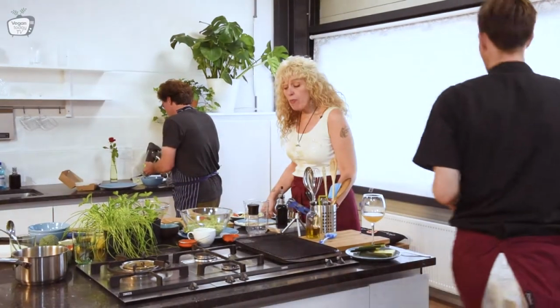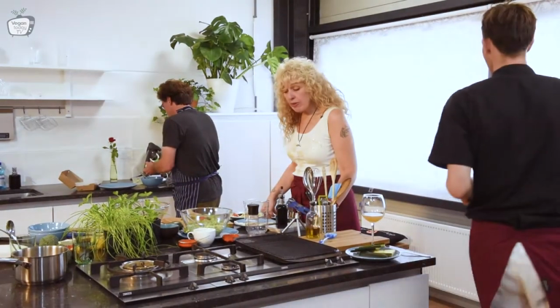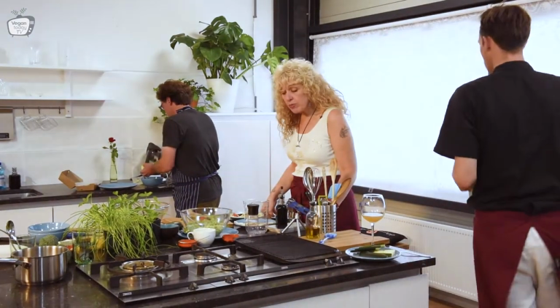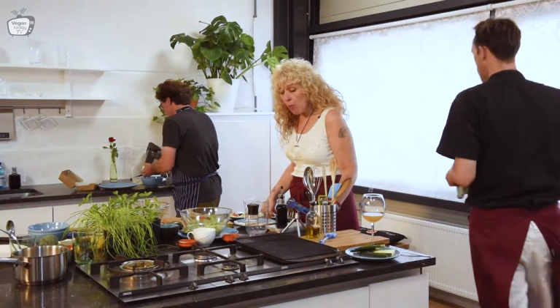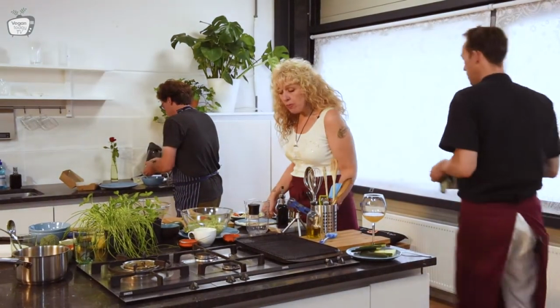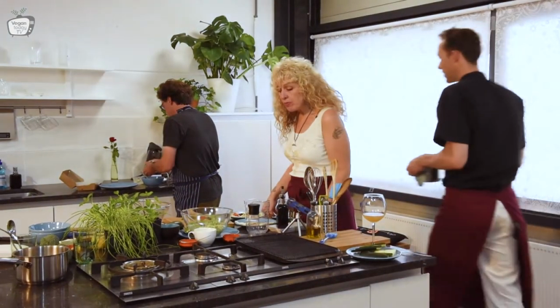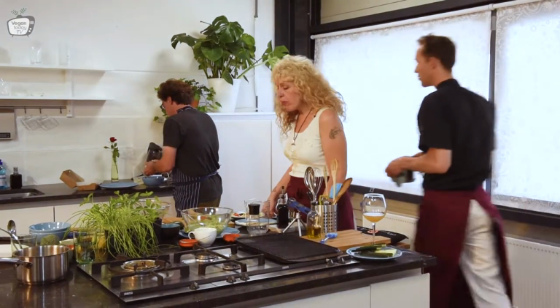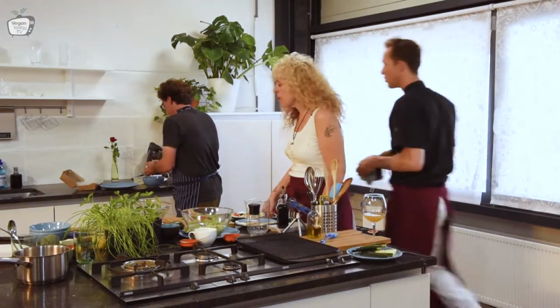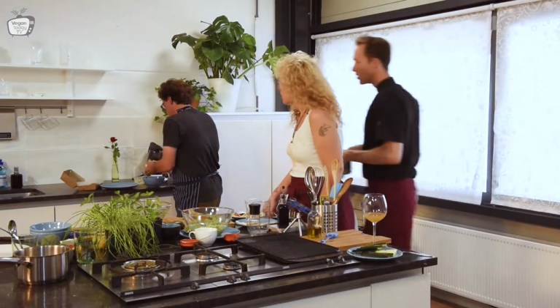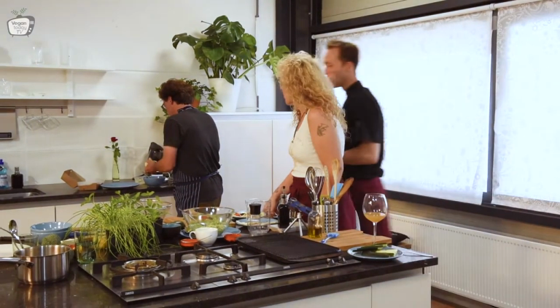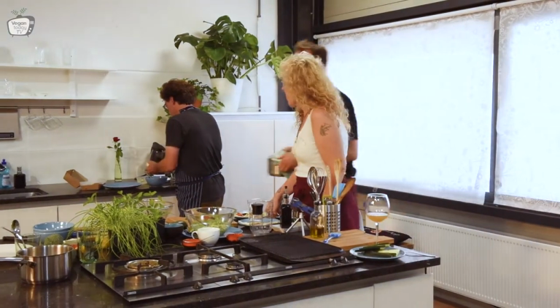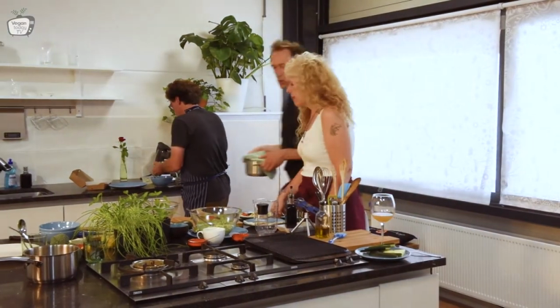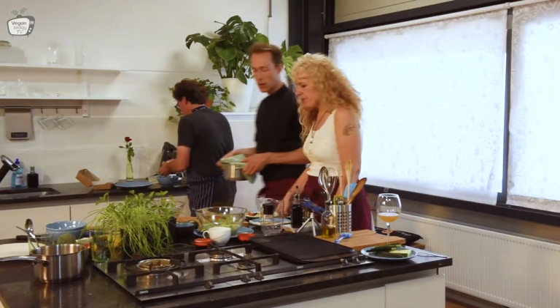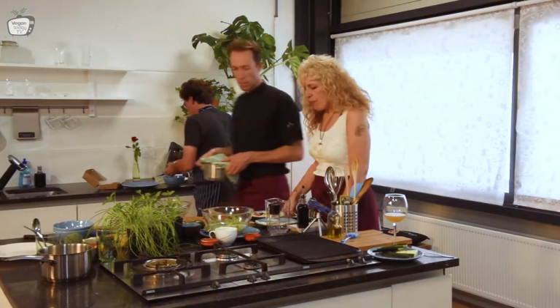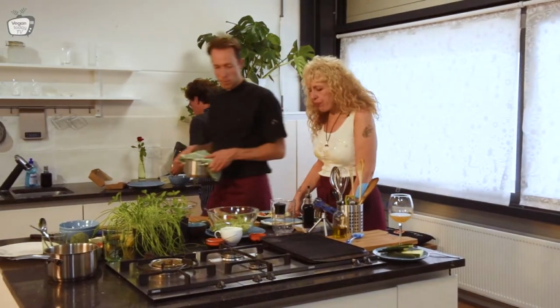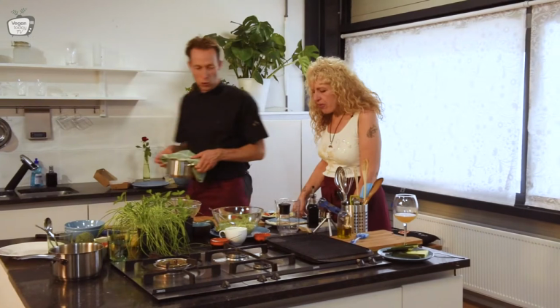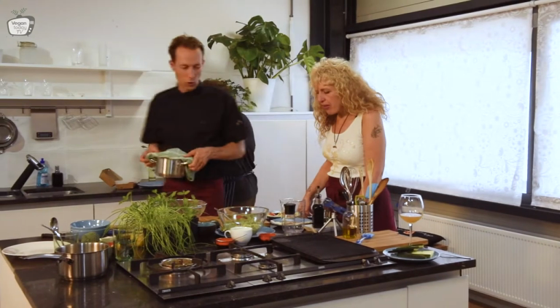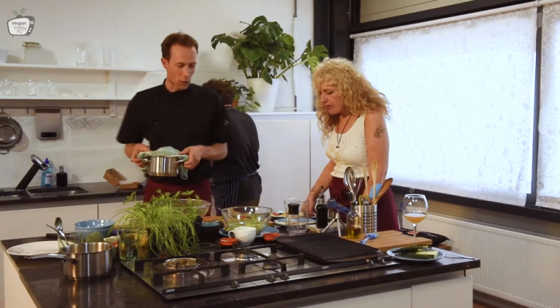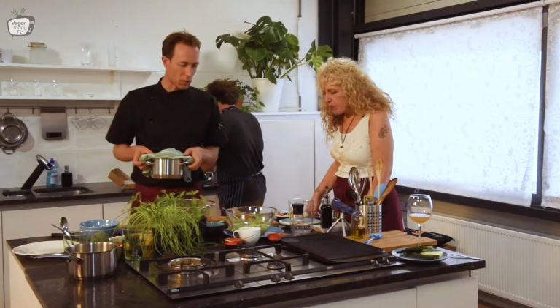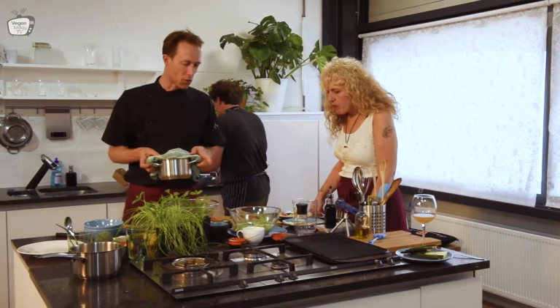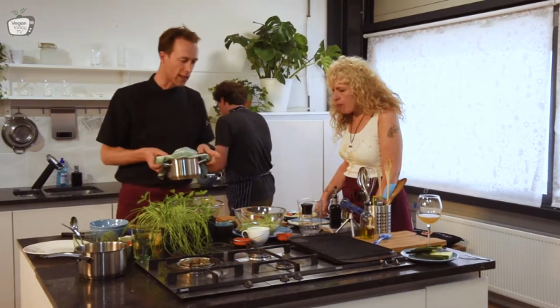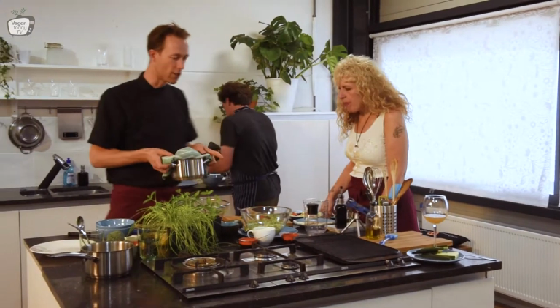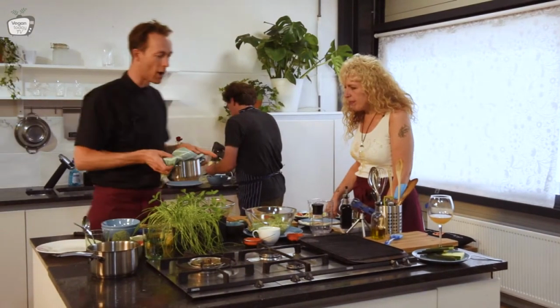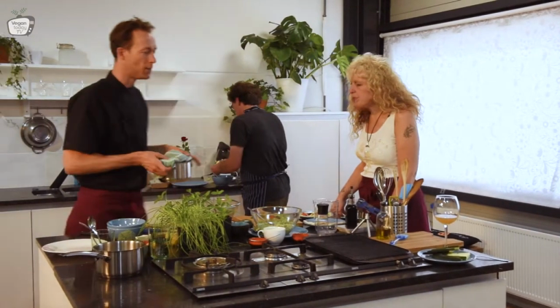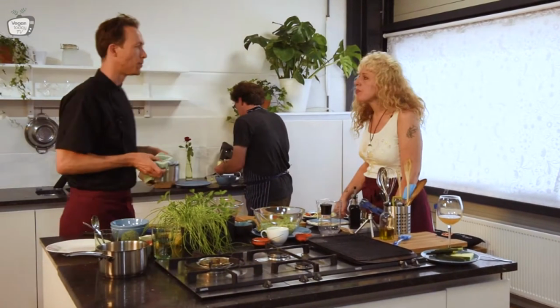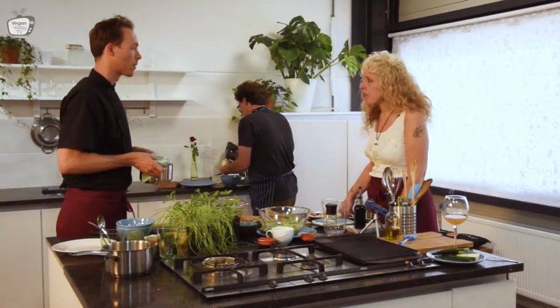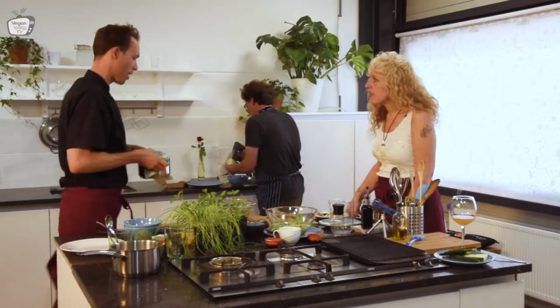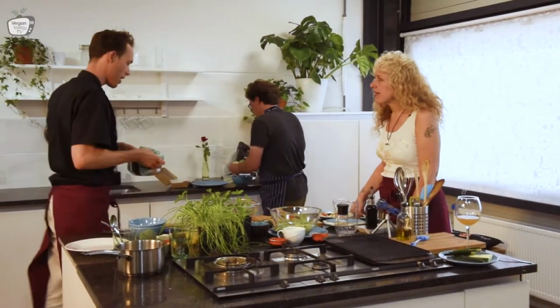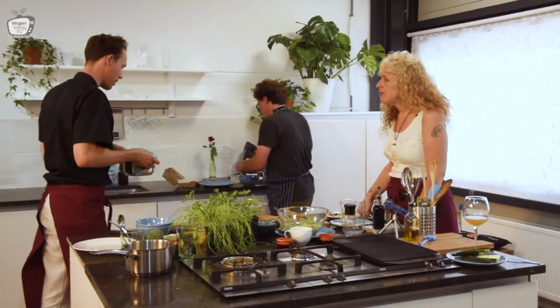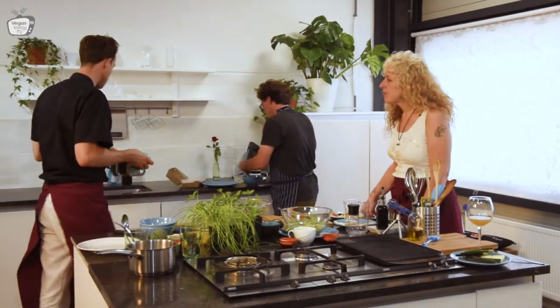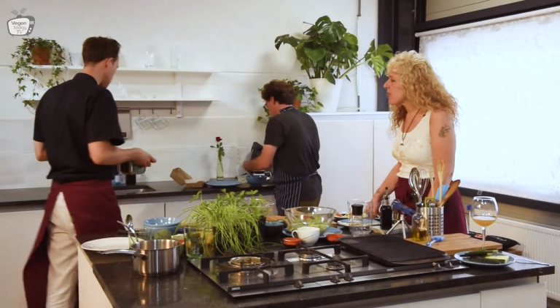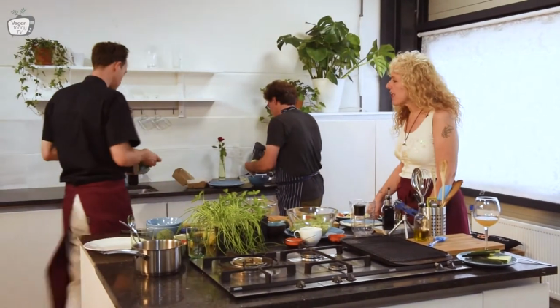I added a bit too much water to the couscous, so I will drain it and then that will be good.